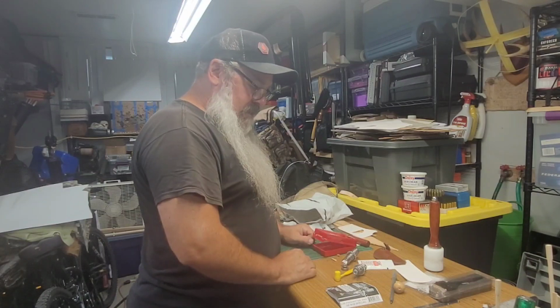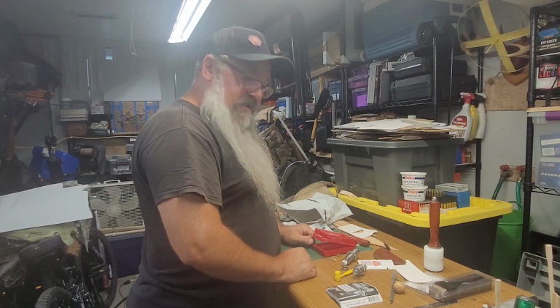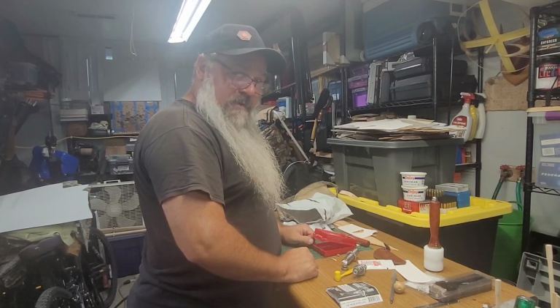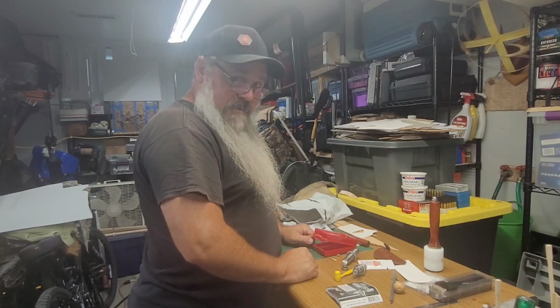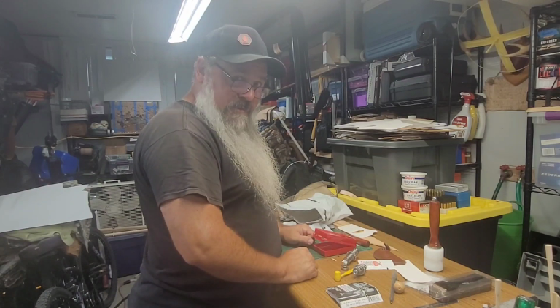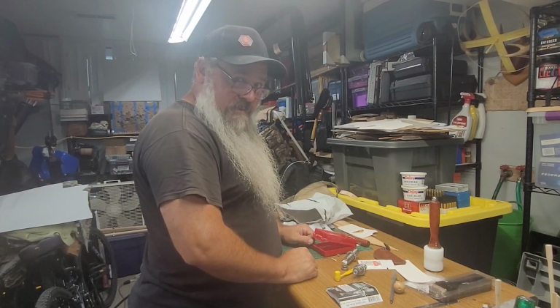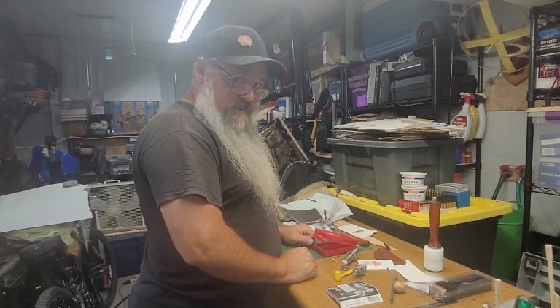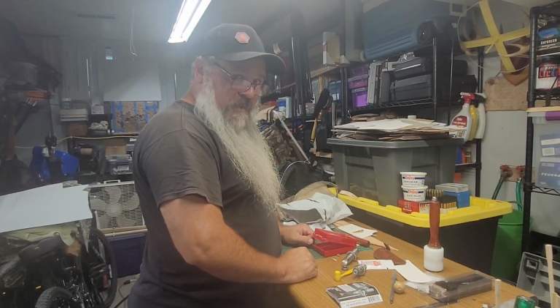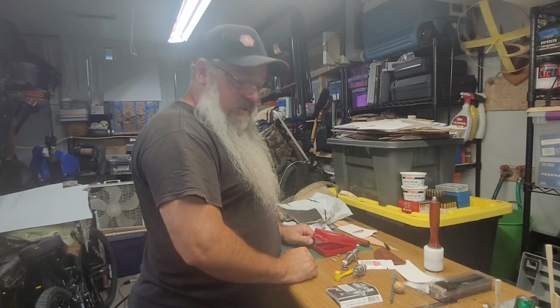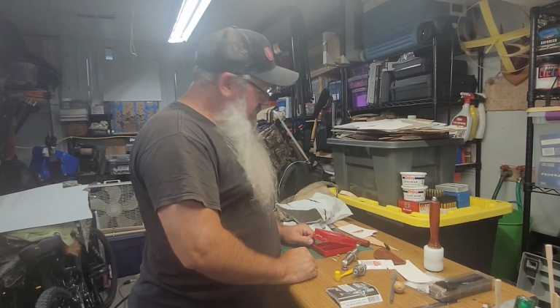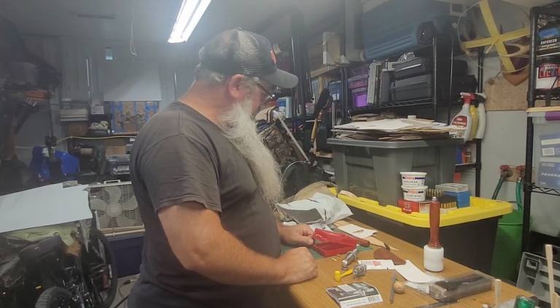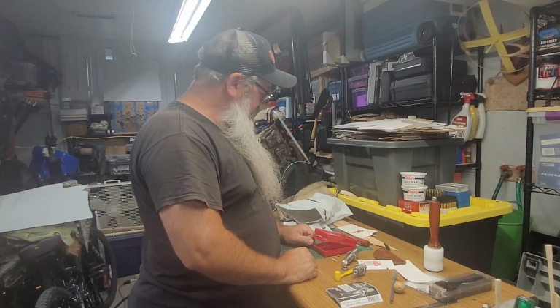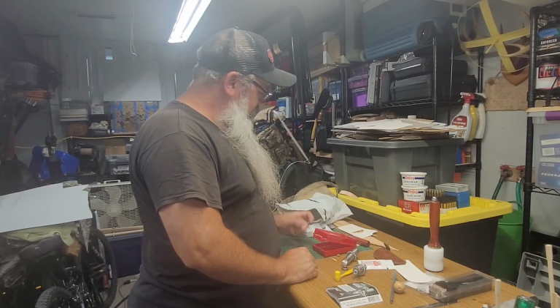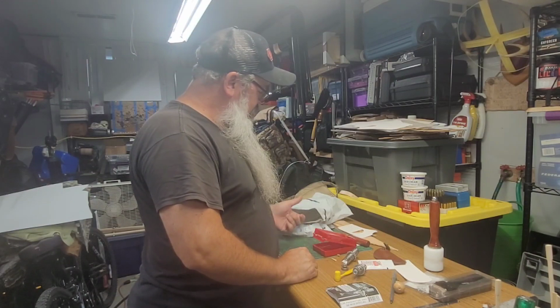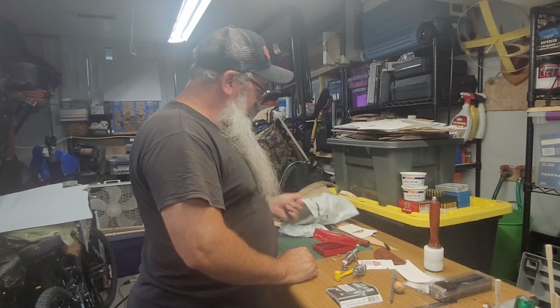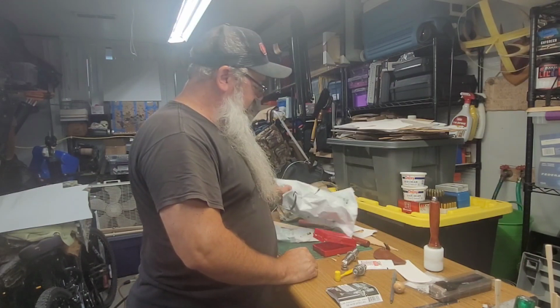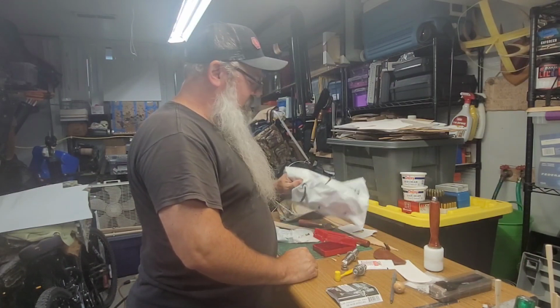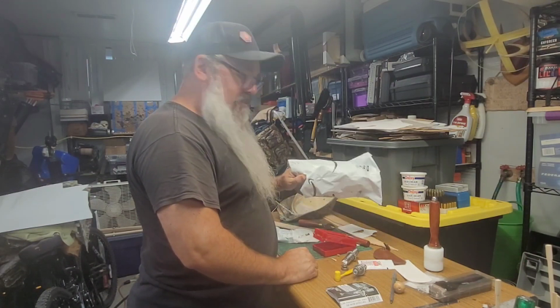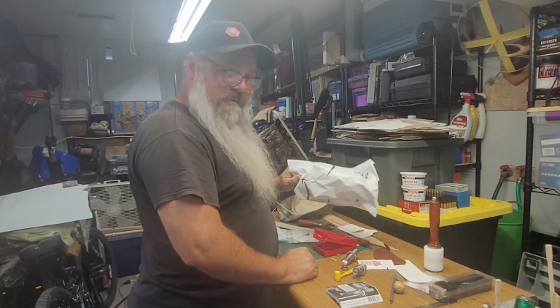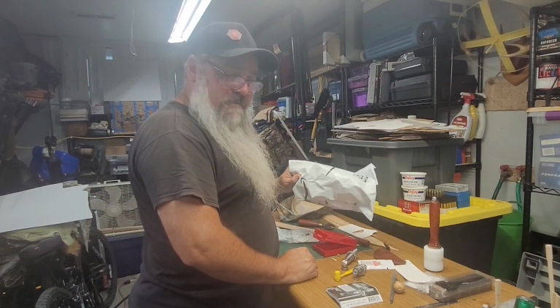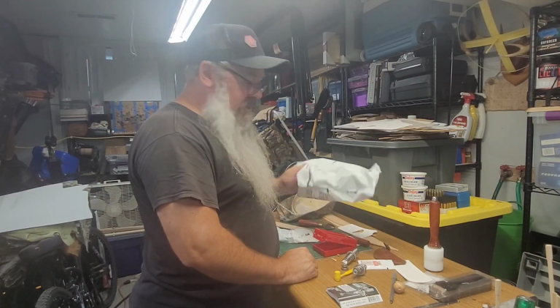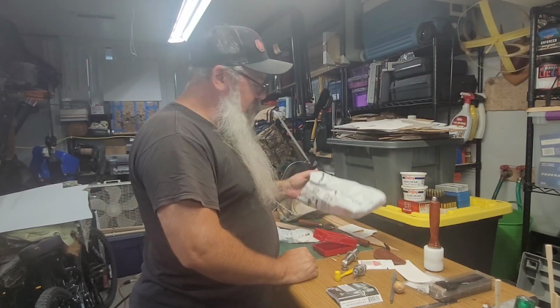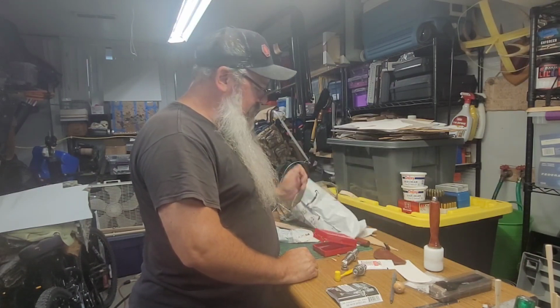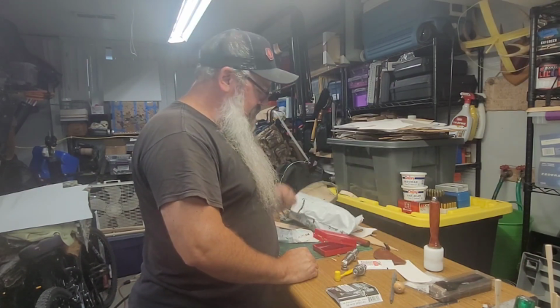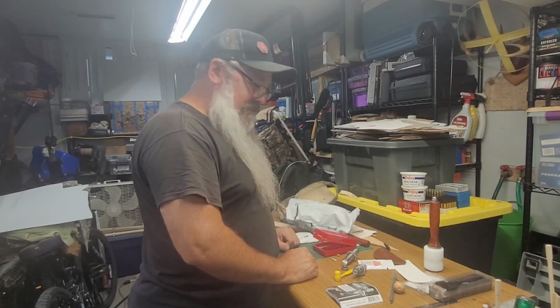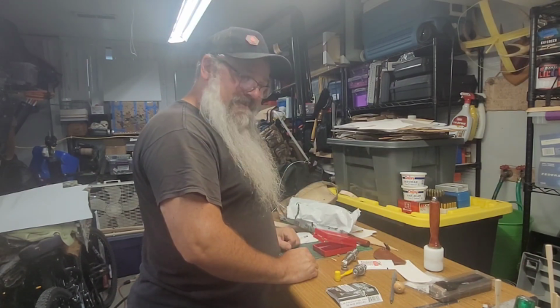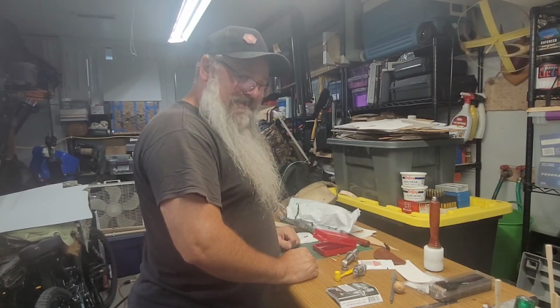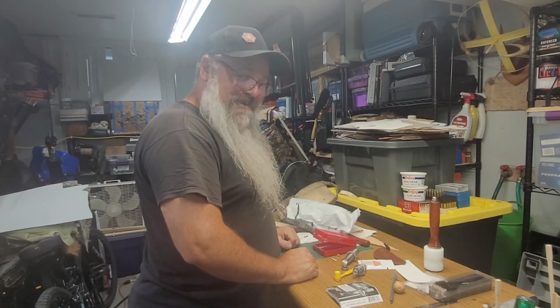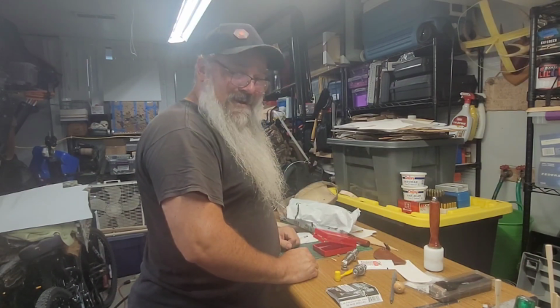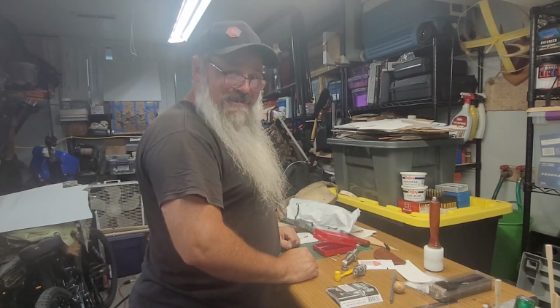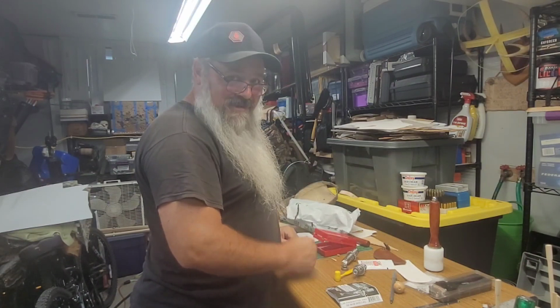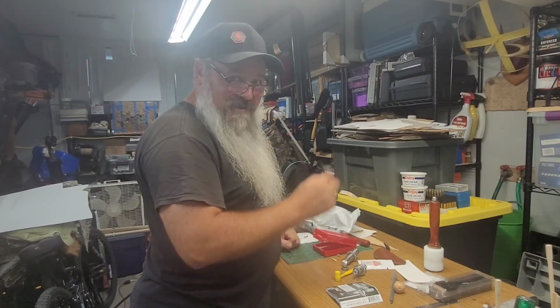Amazon, do better. This is not okay. Alright, thanks all.